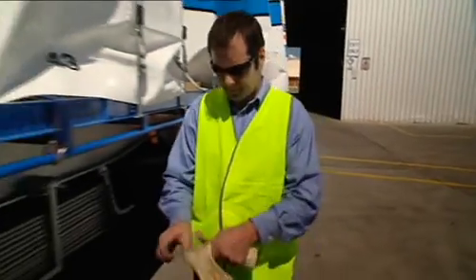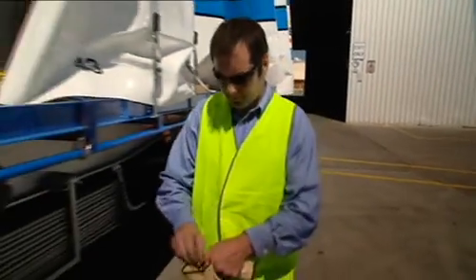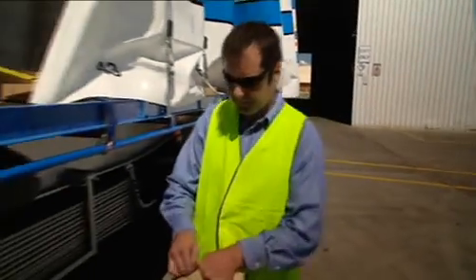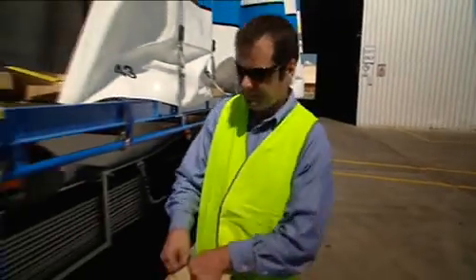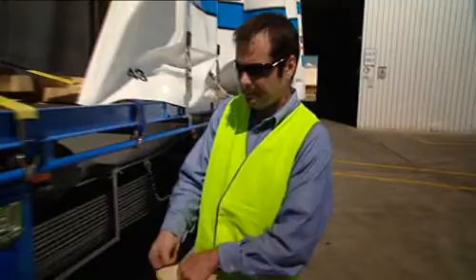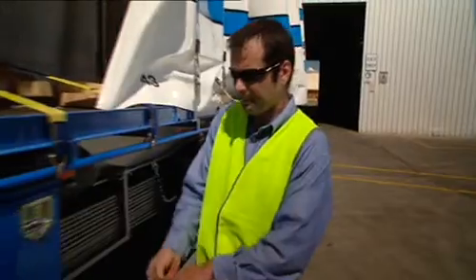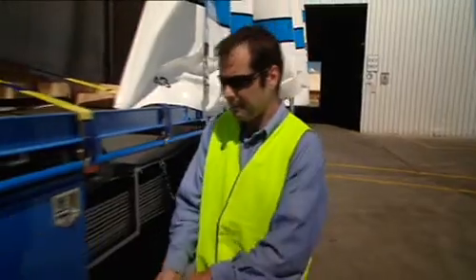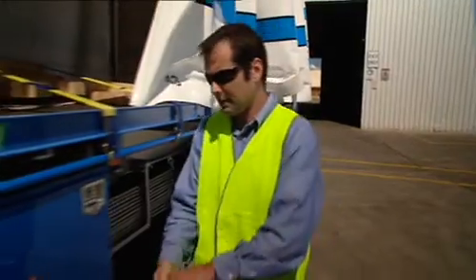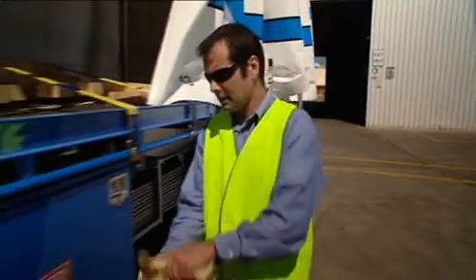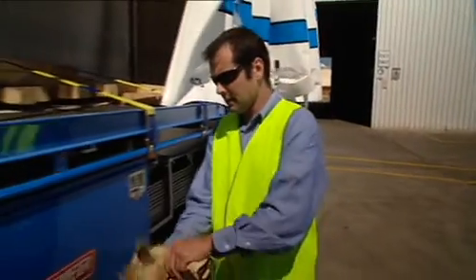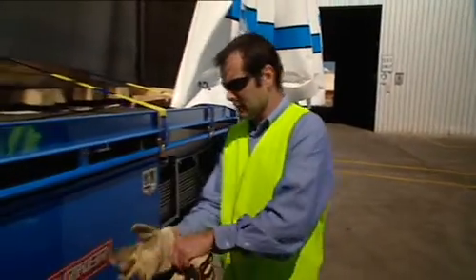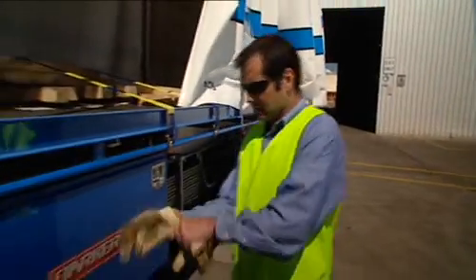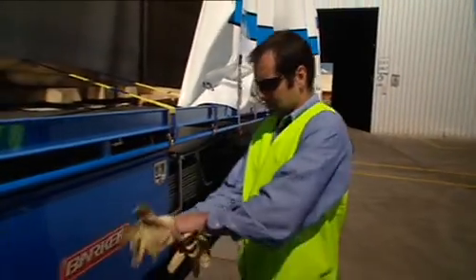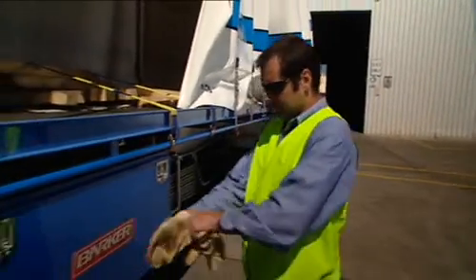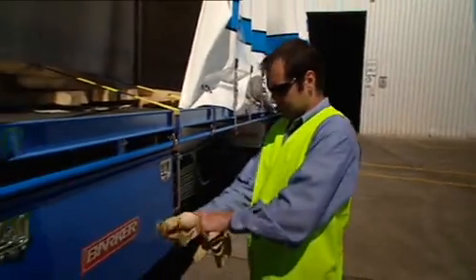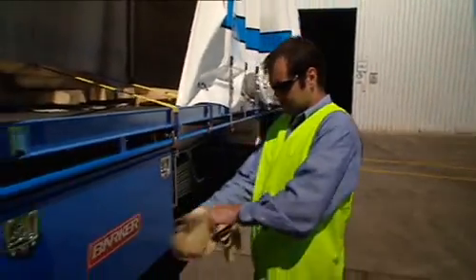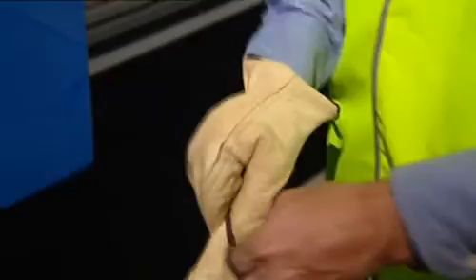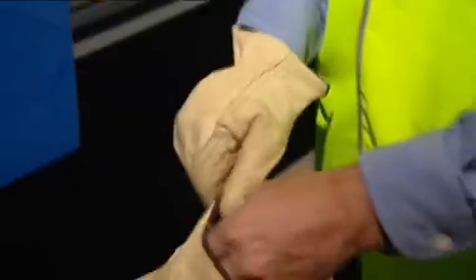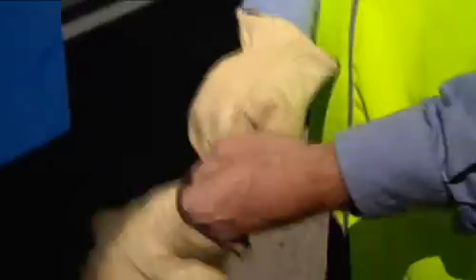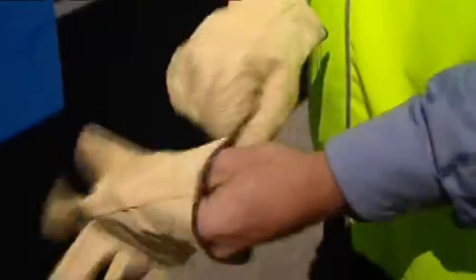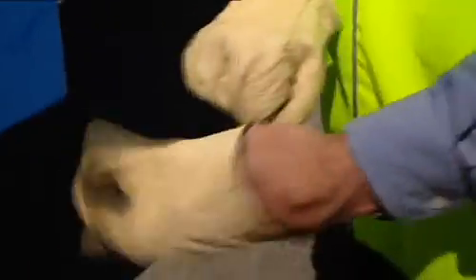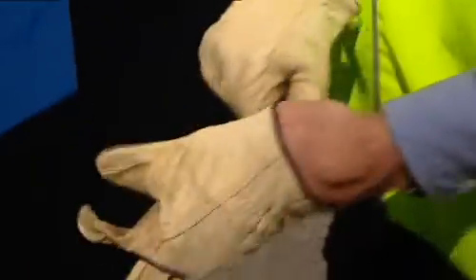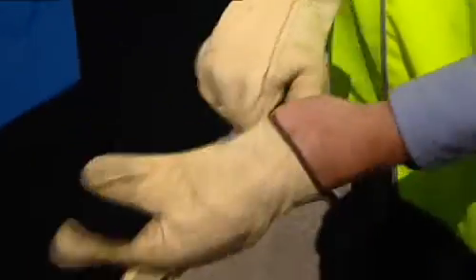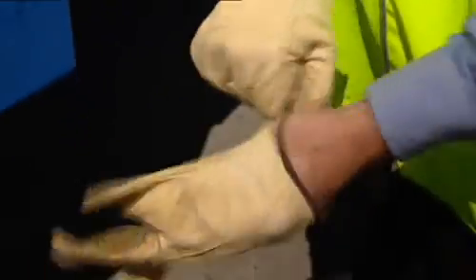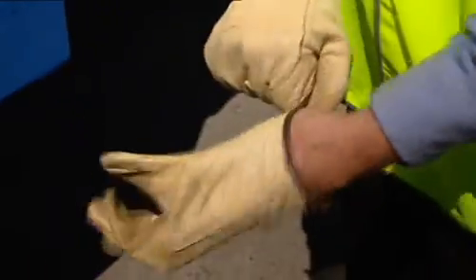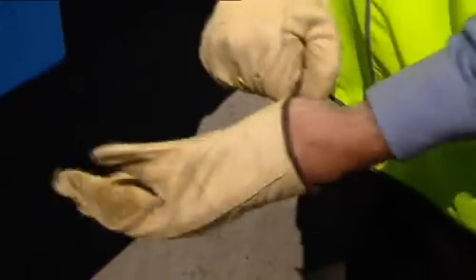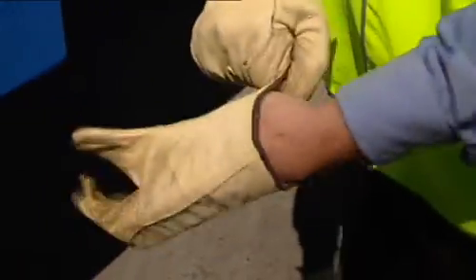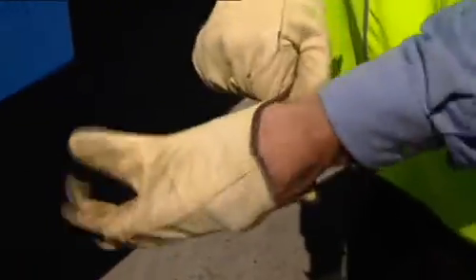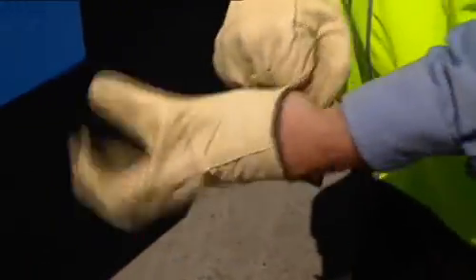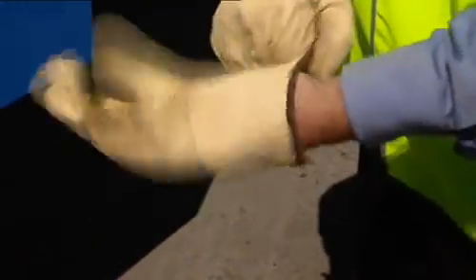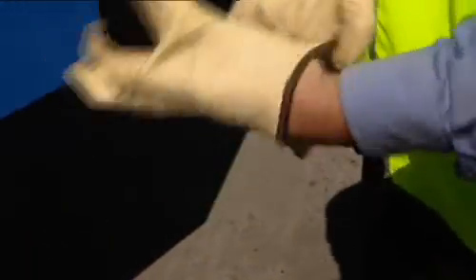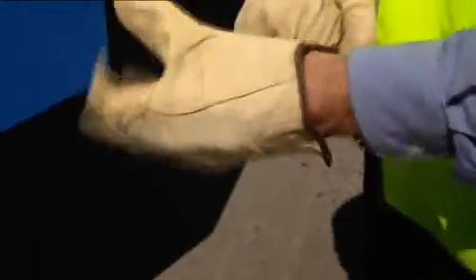Before using any load restraint equipment, put on a pair of gloves. It could save your fingers.